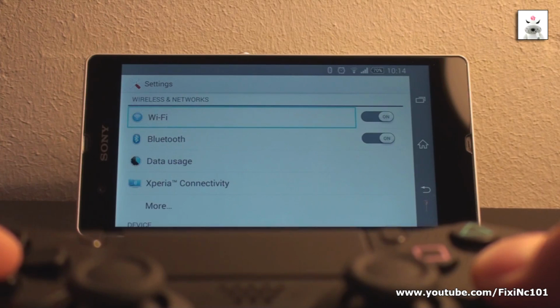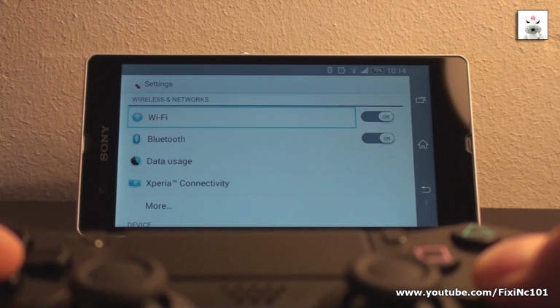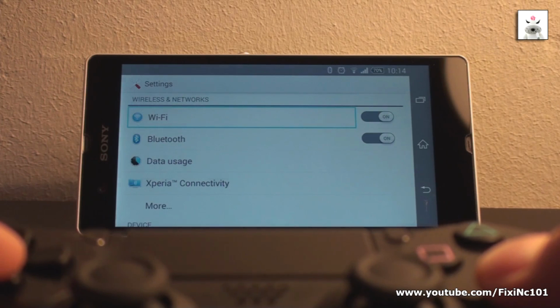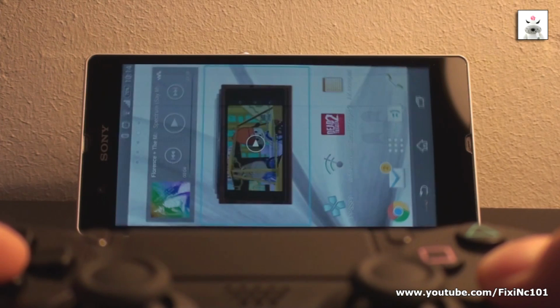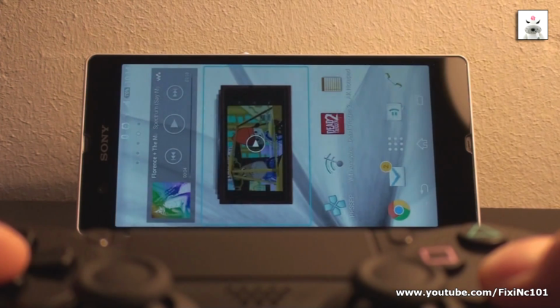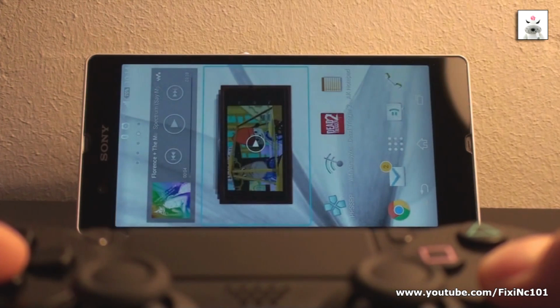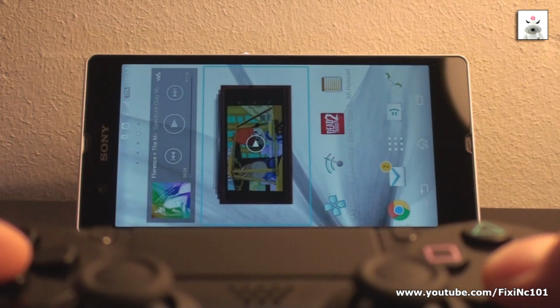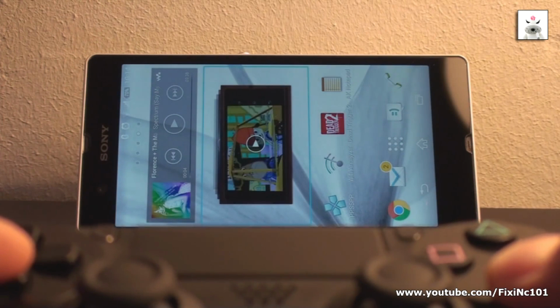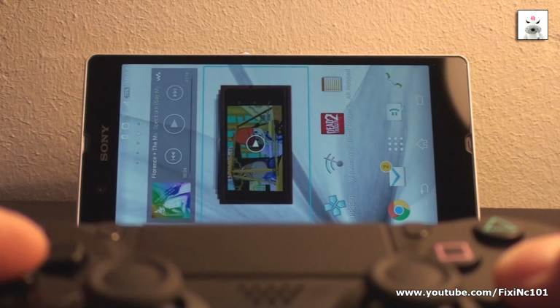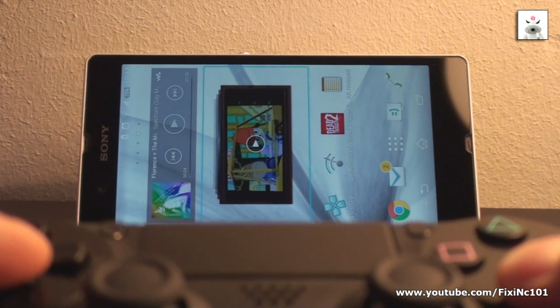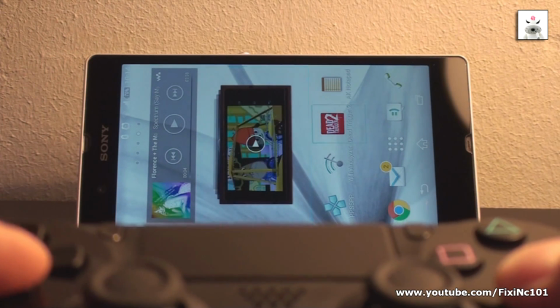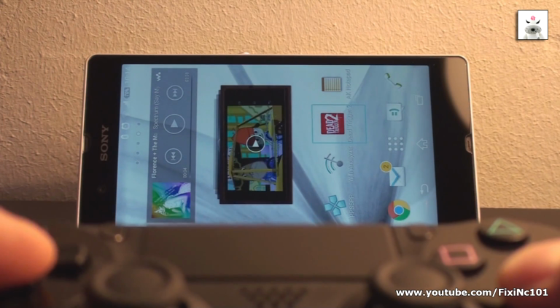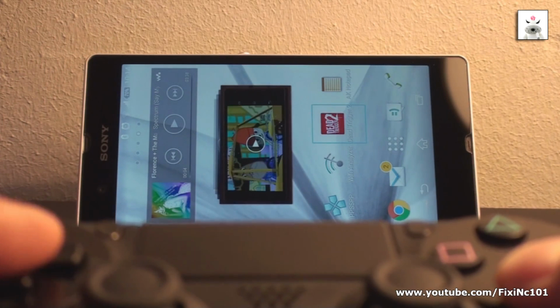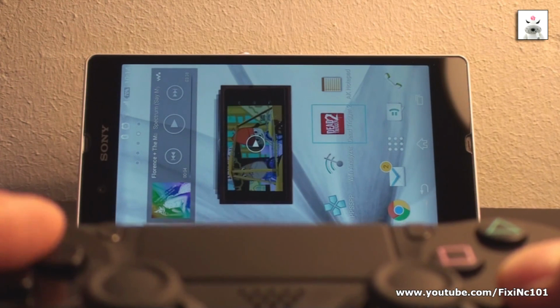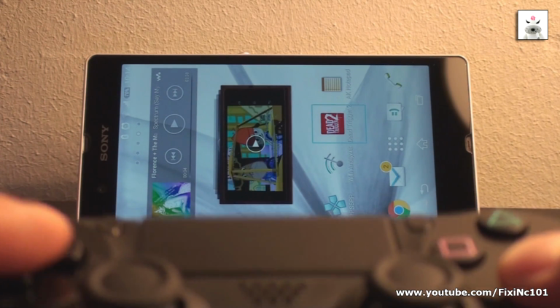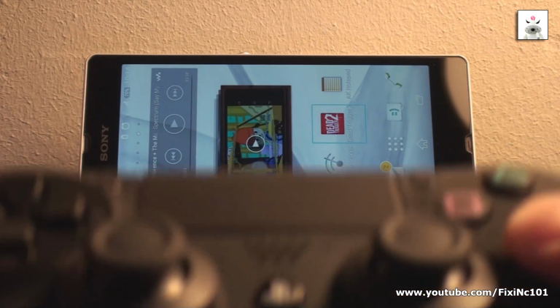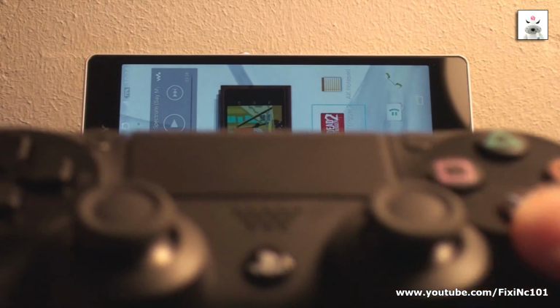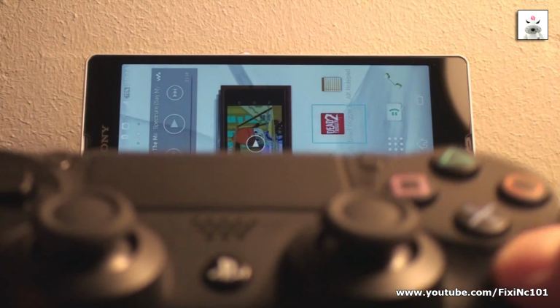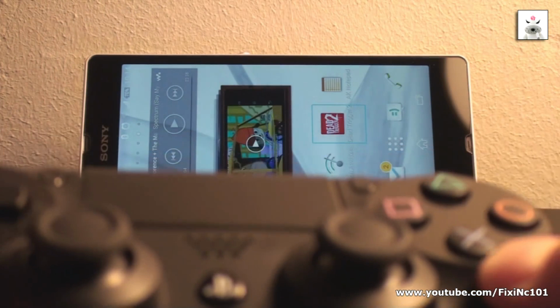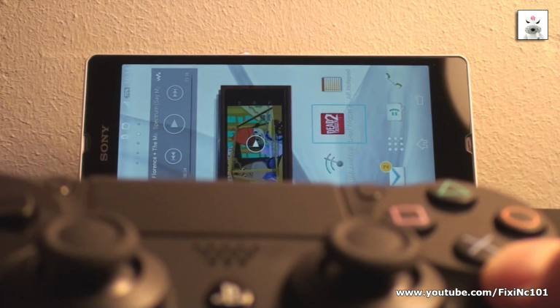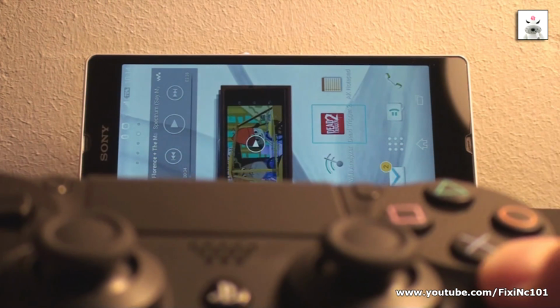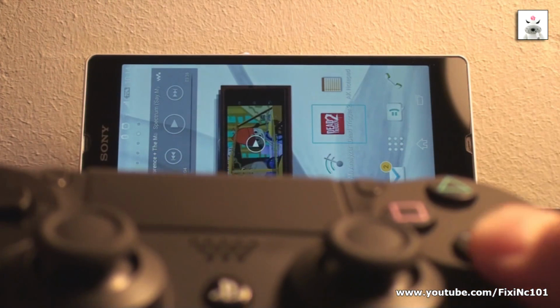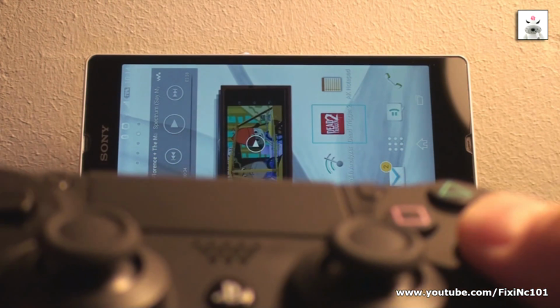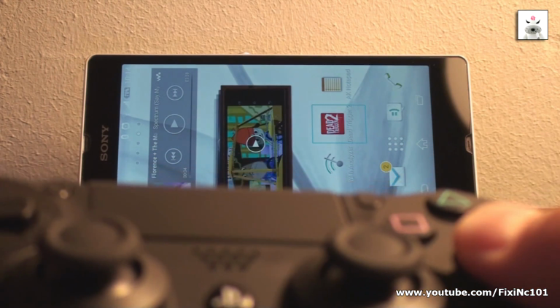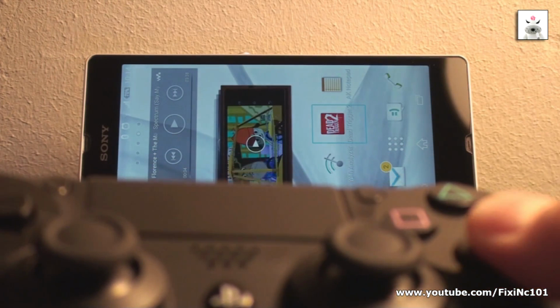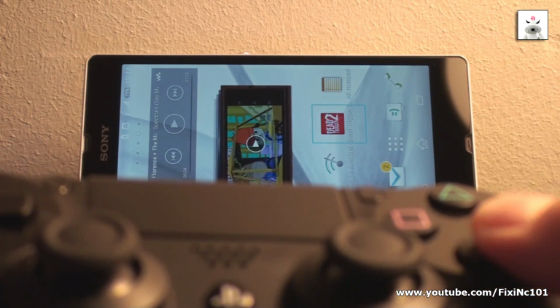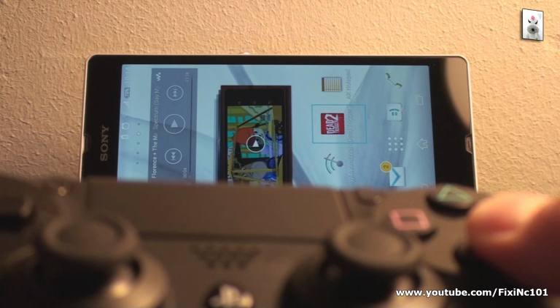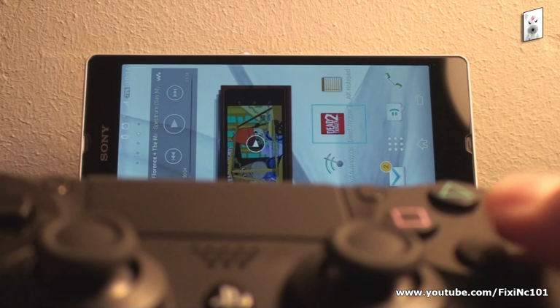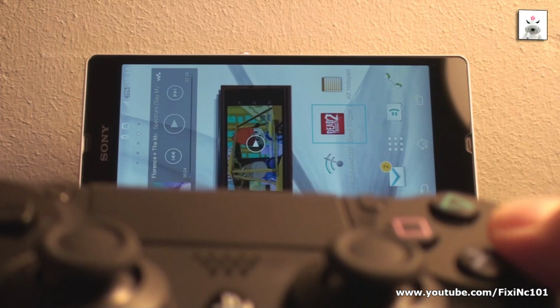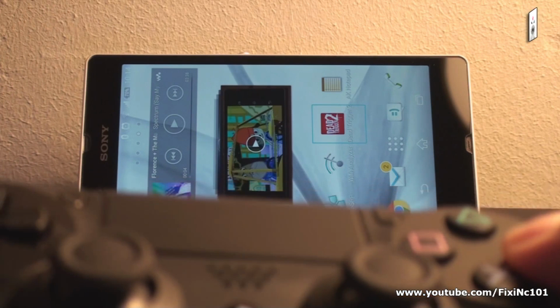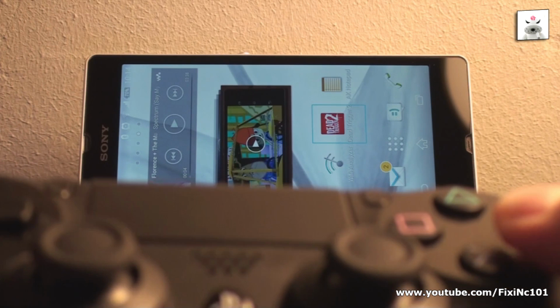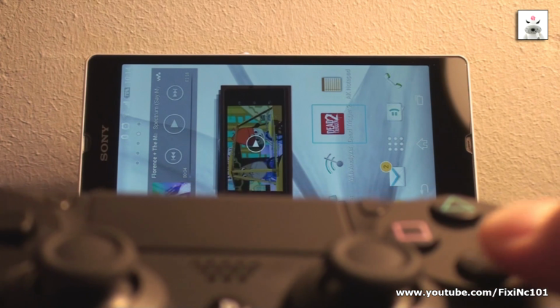Remember that by default, the X button is for going back a step, and the Circle button is select.